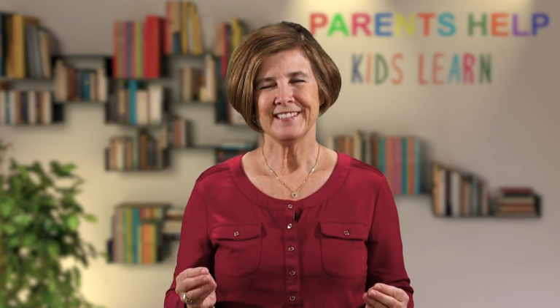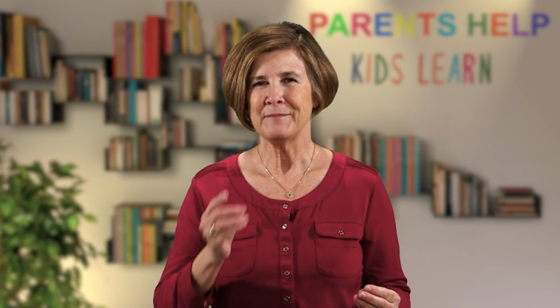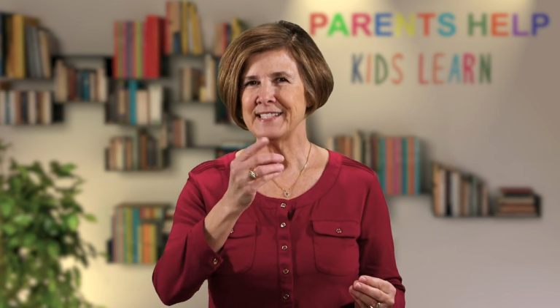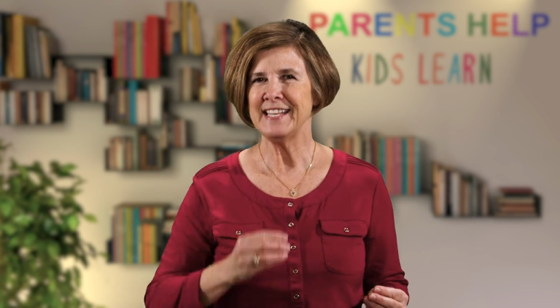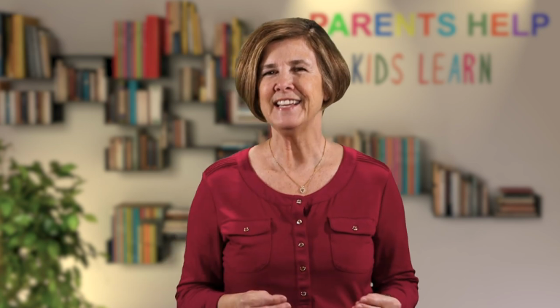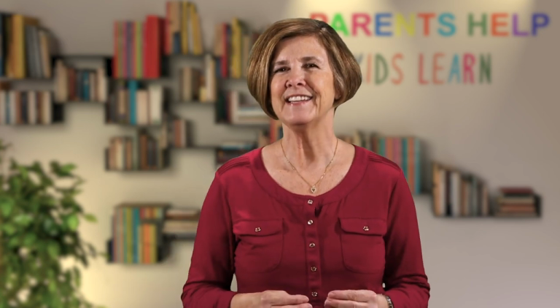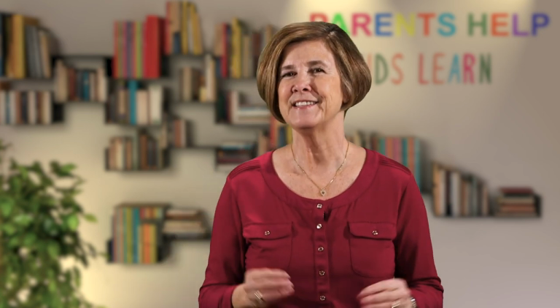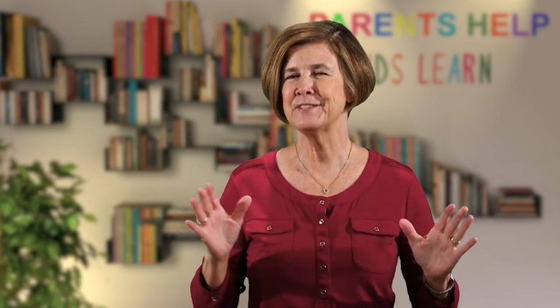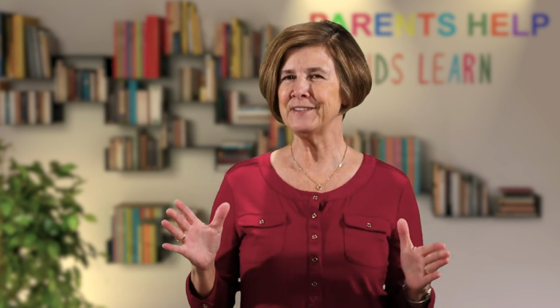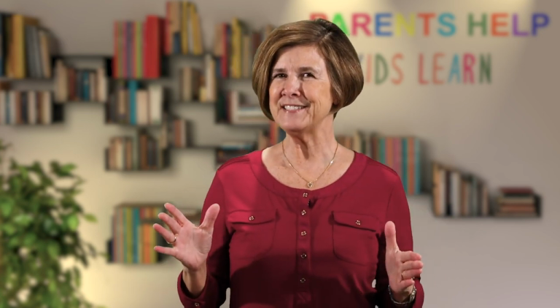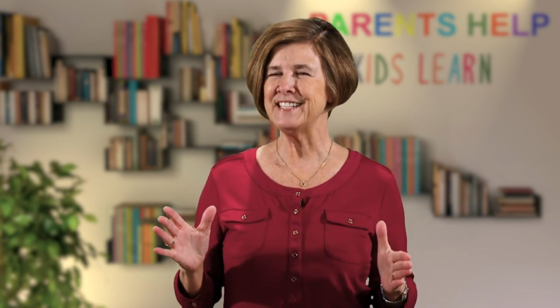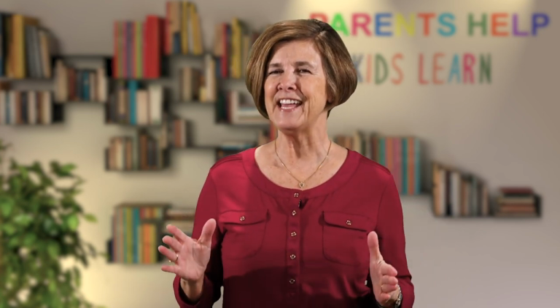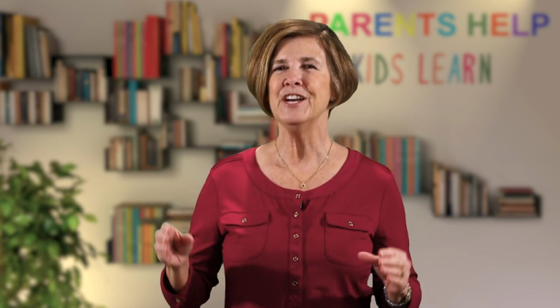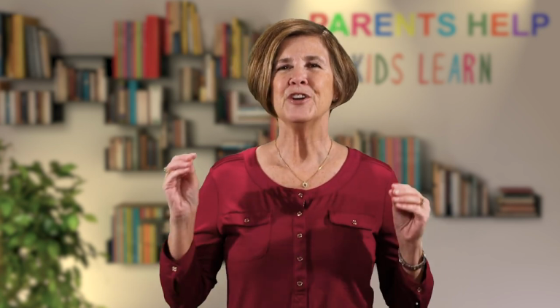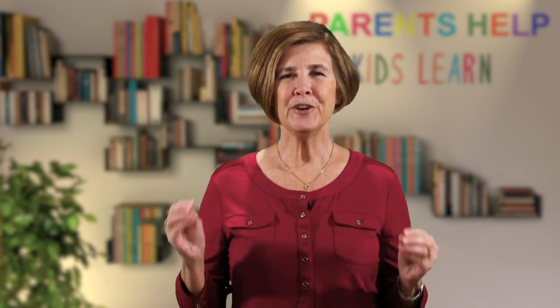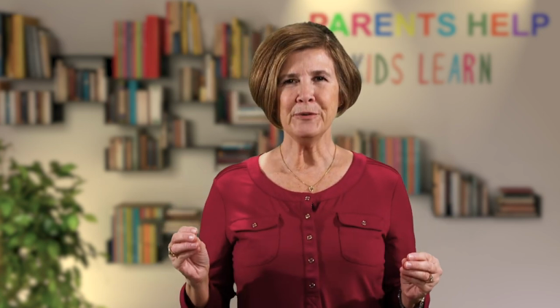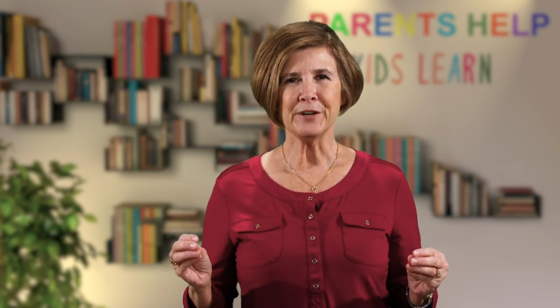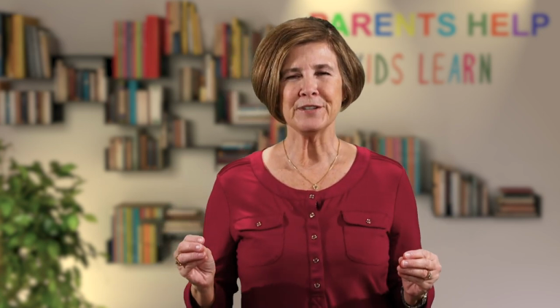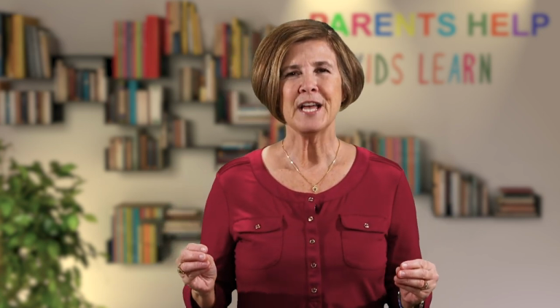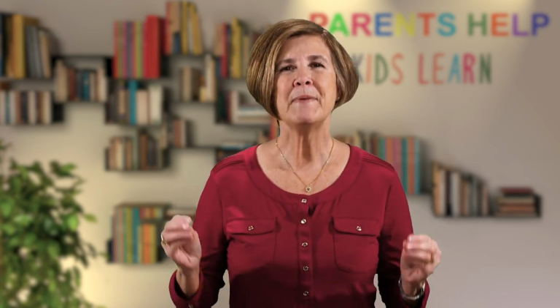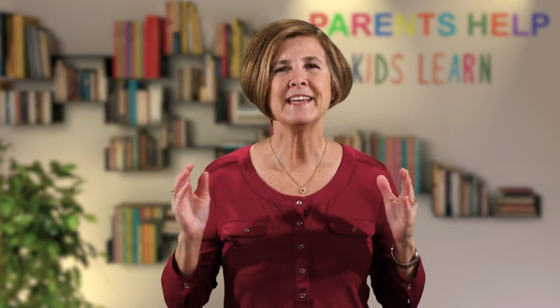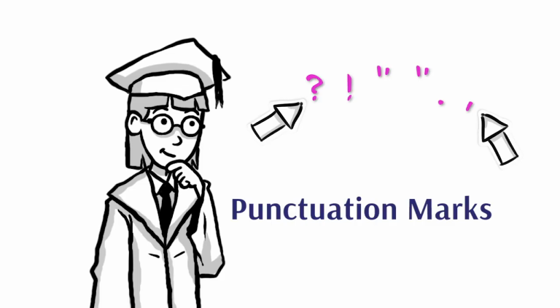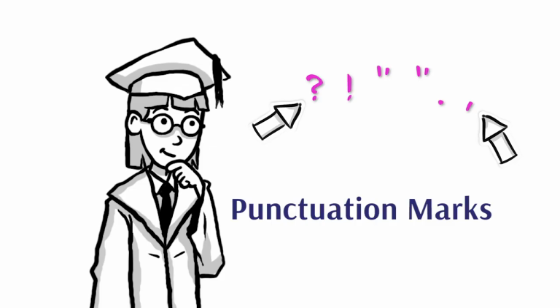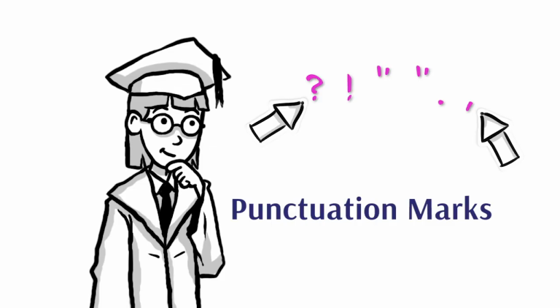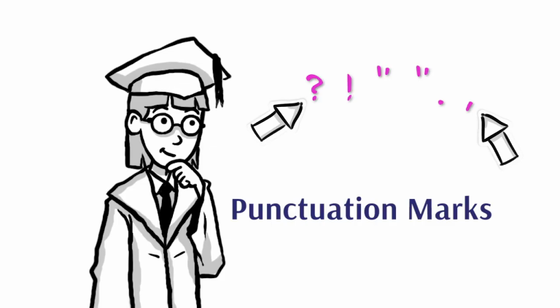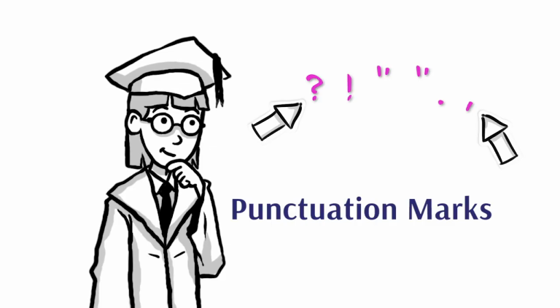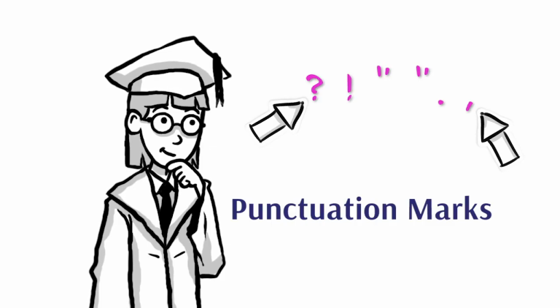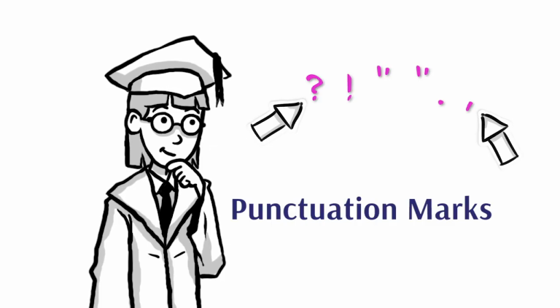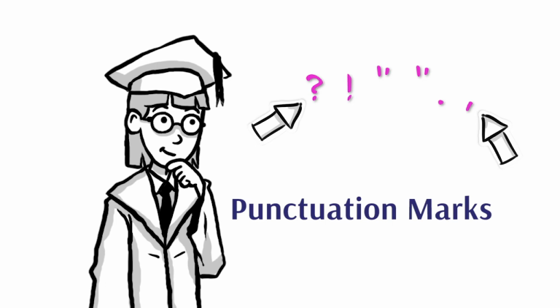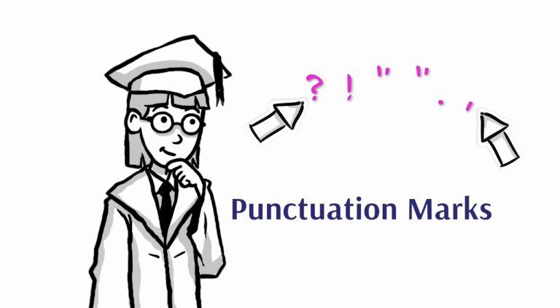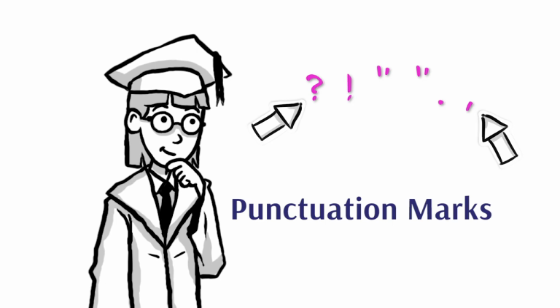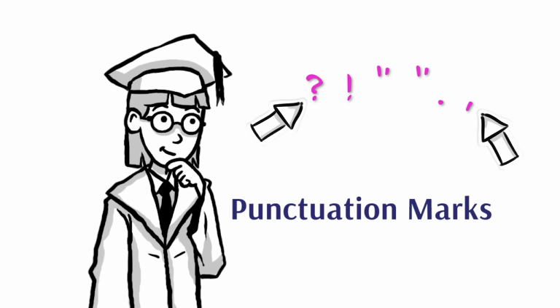I'm going to say it again, because this is our lesson today: good readers pay attention to punctuation marks.